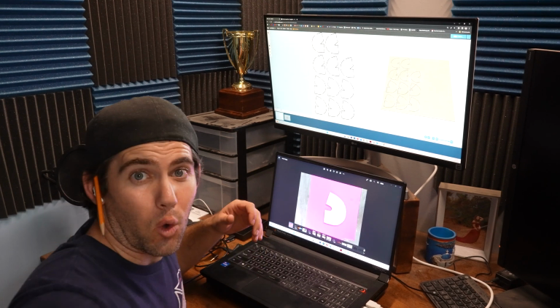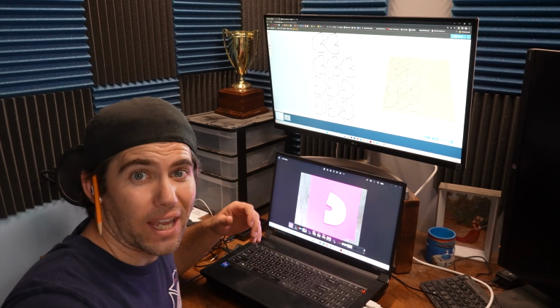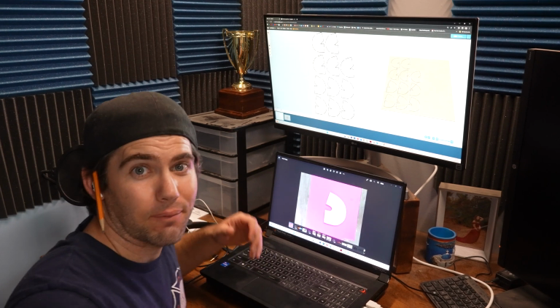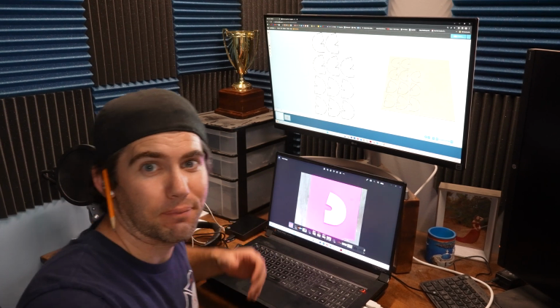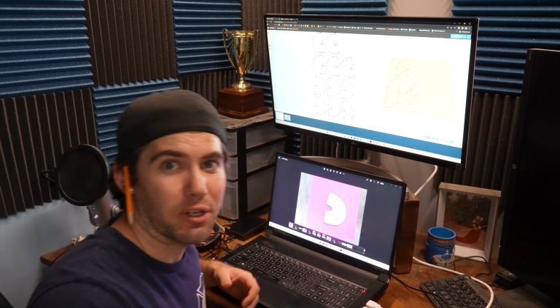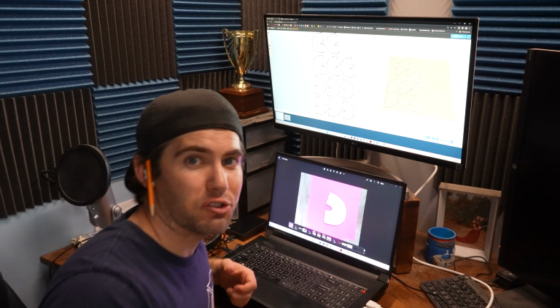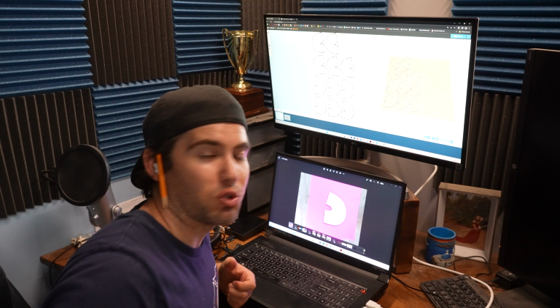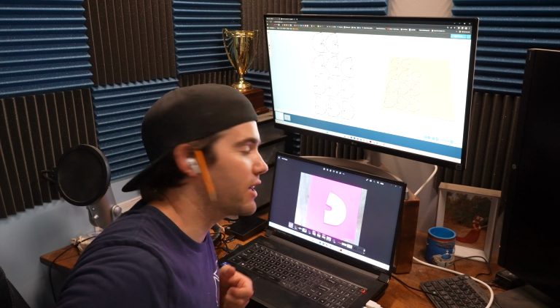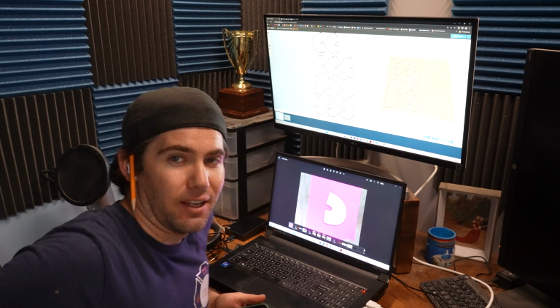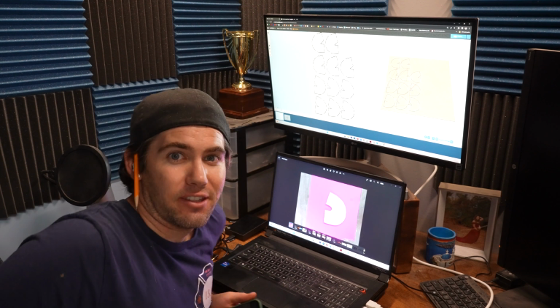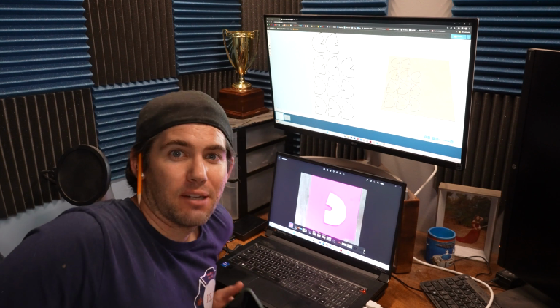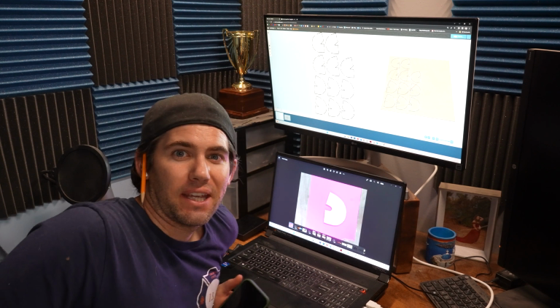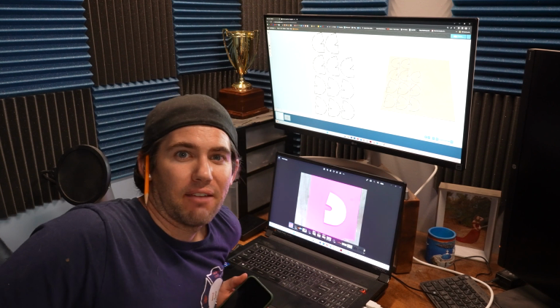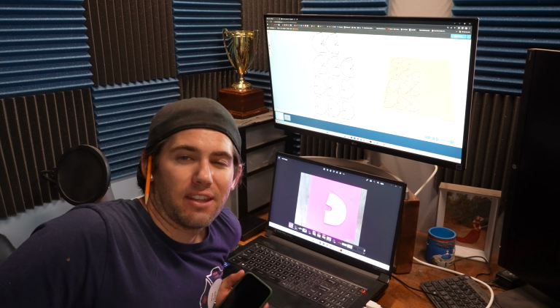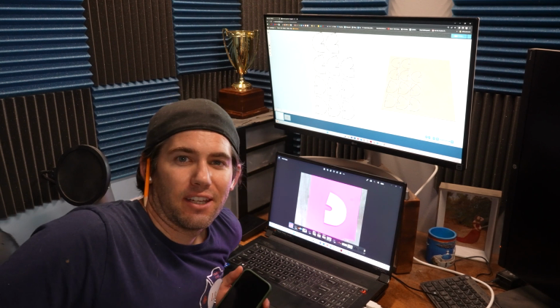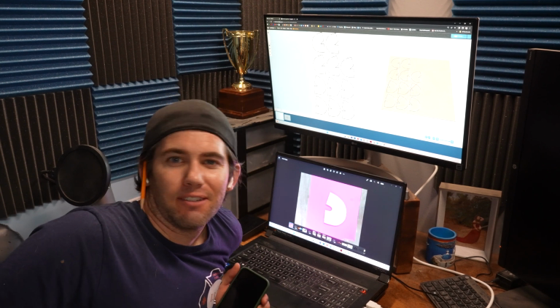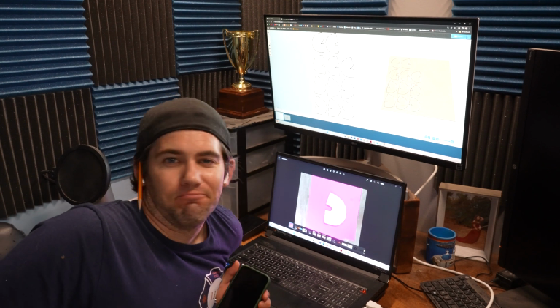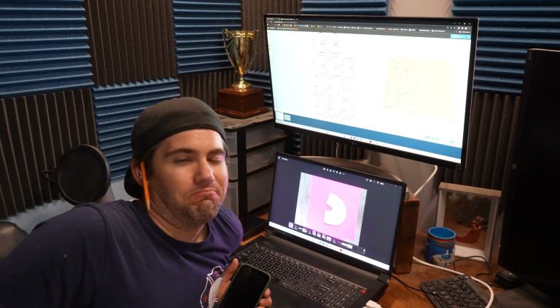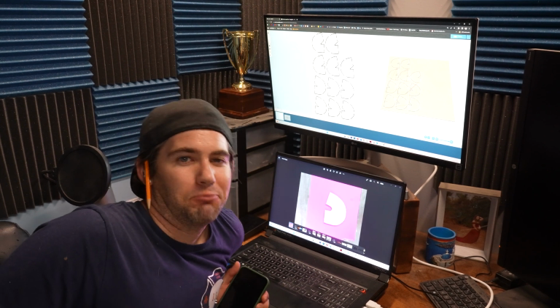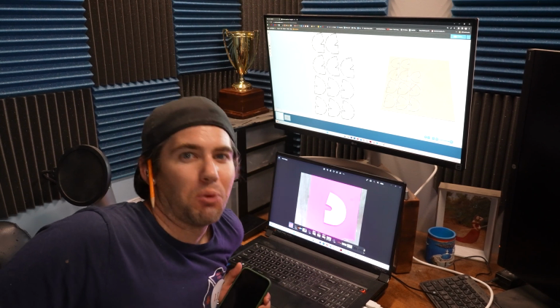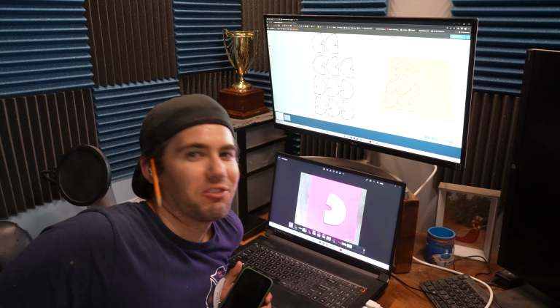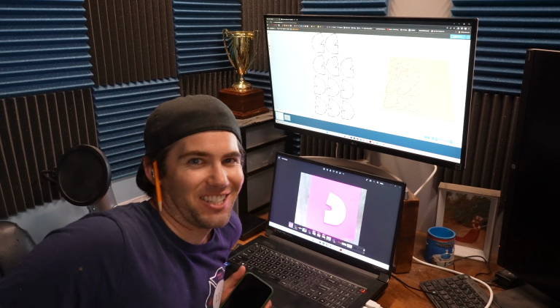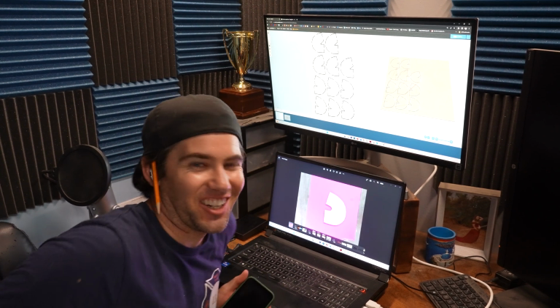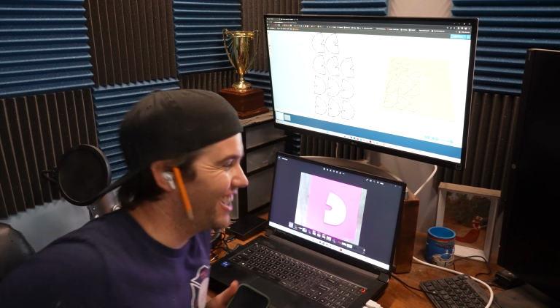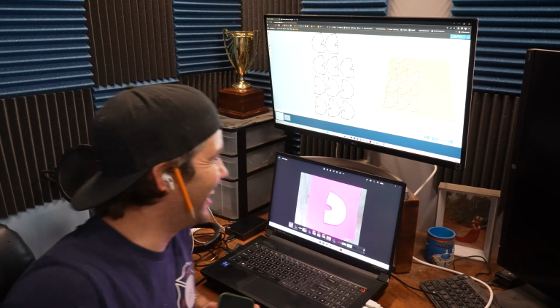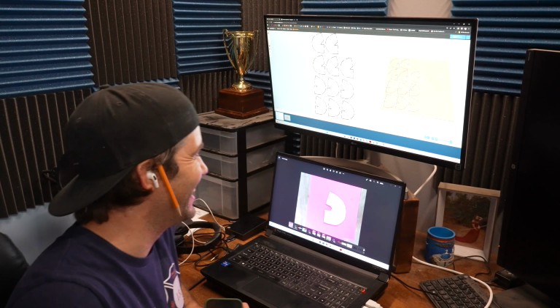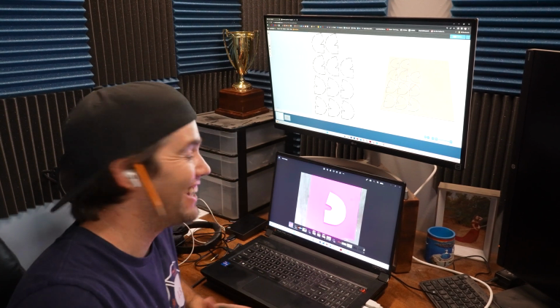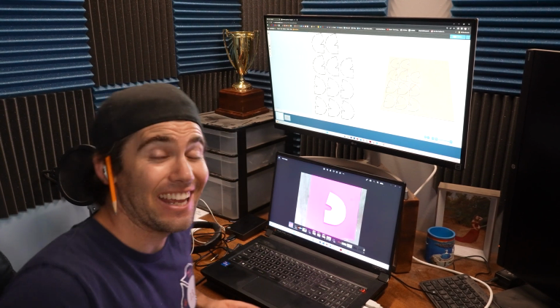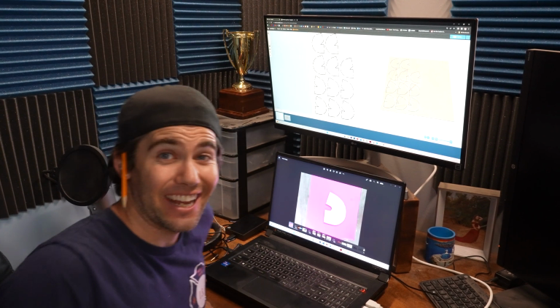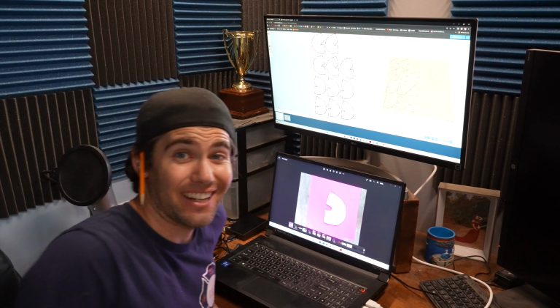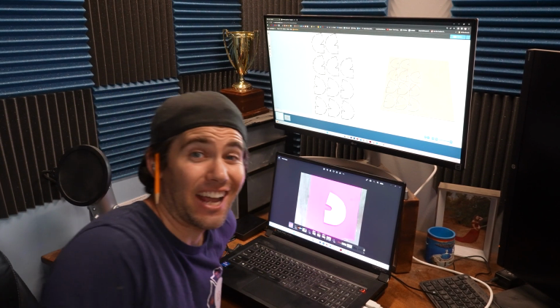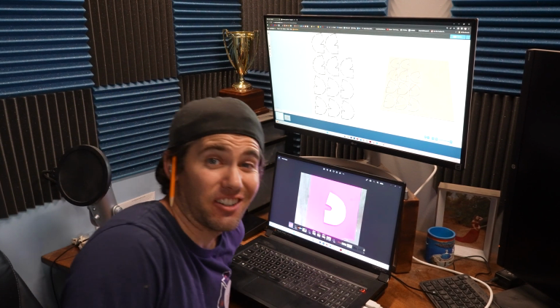Okay, we're going to do this real quick. This is going to make everything so much faster and accurate.